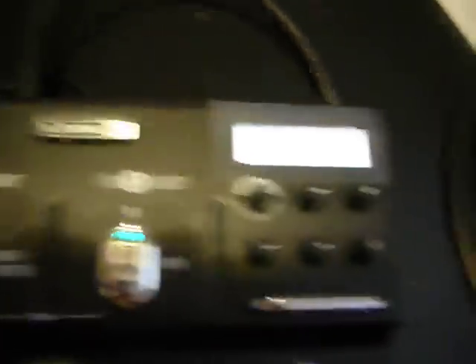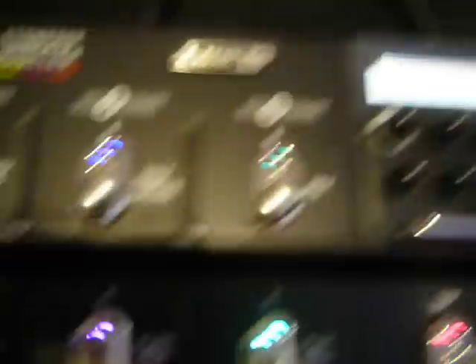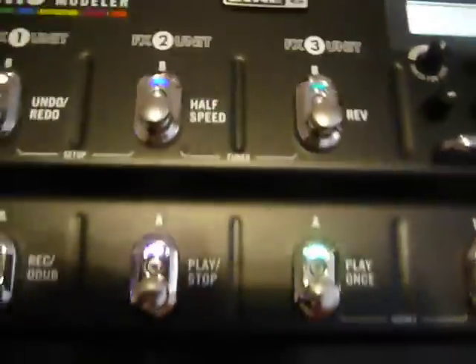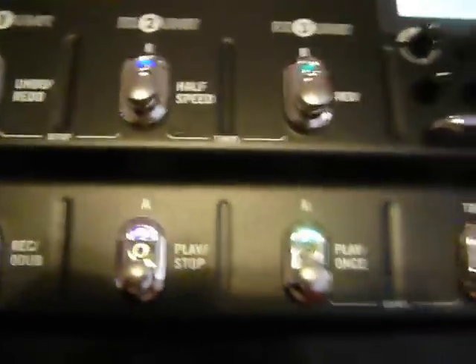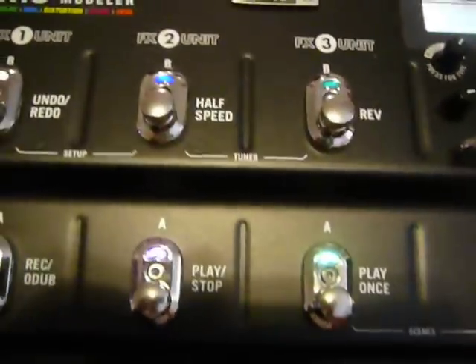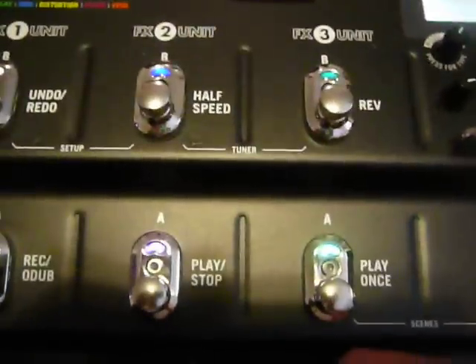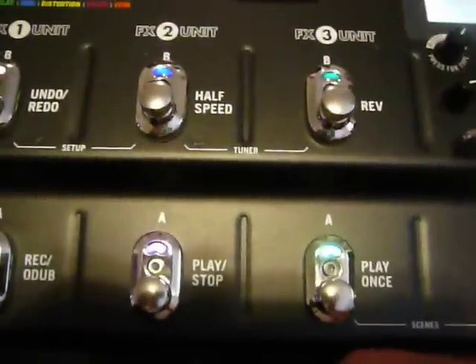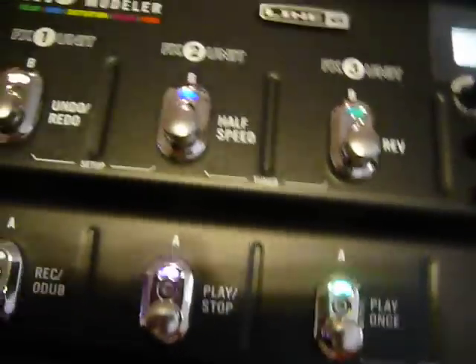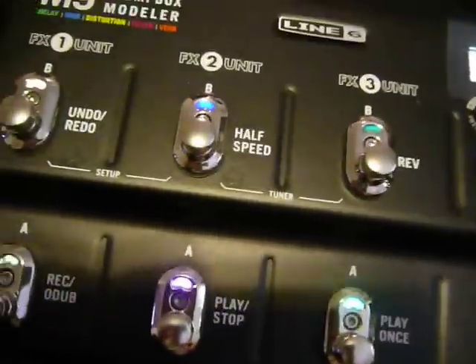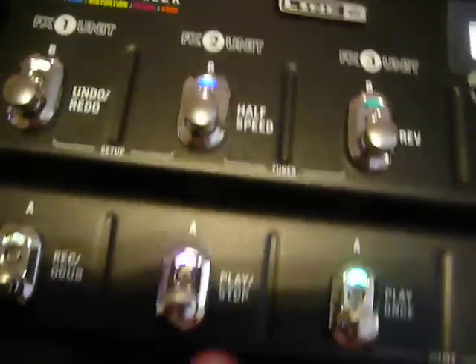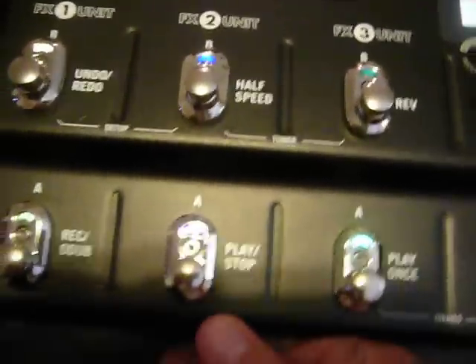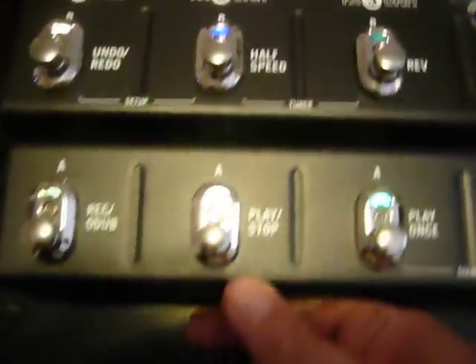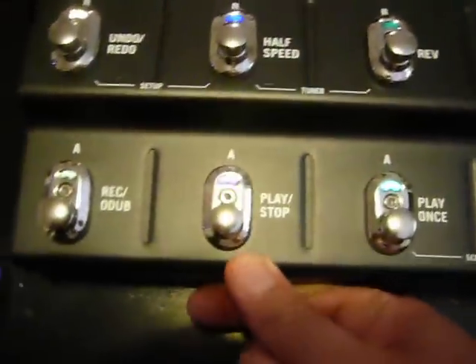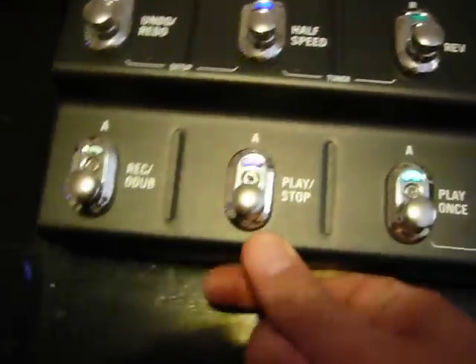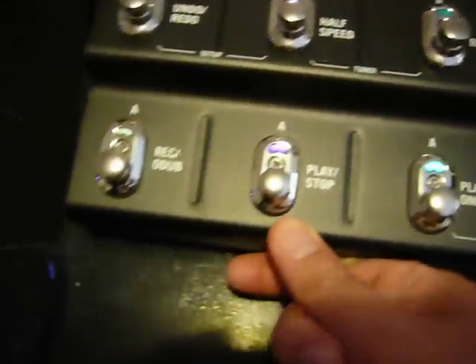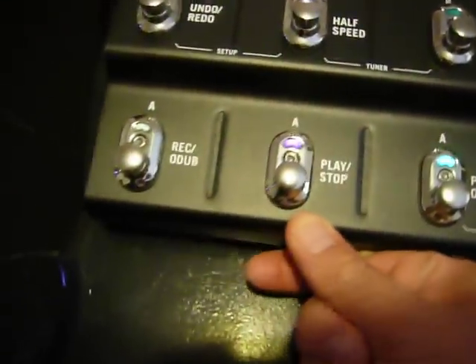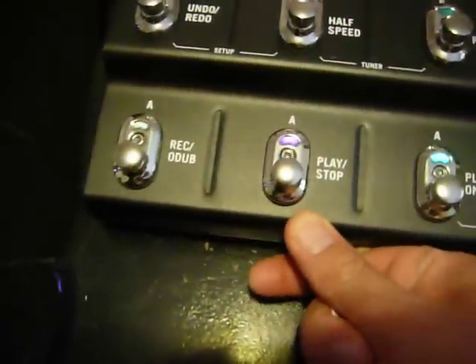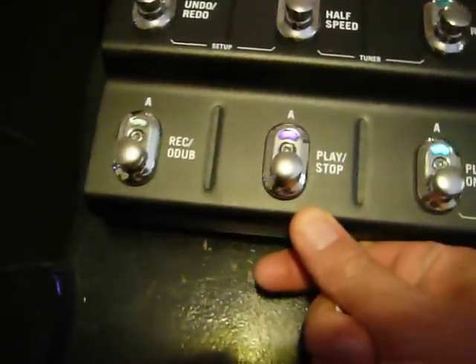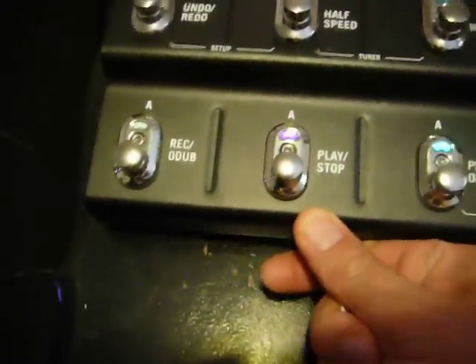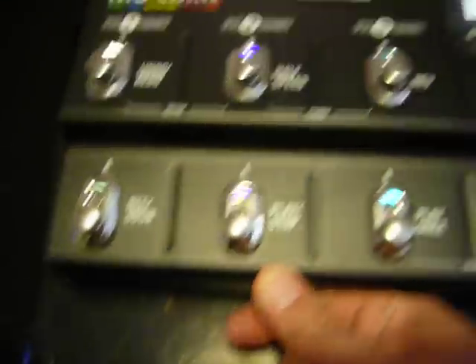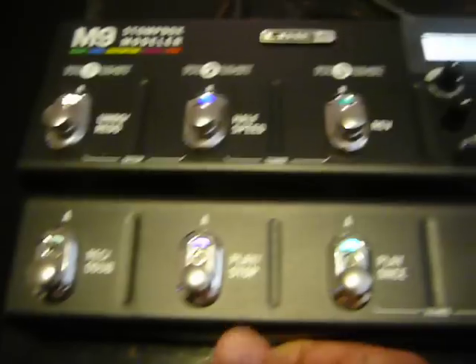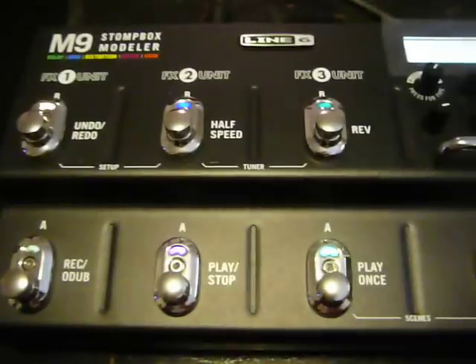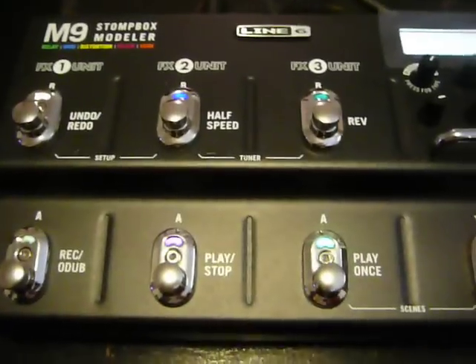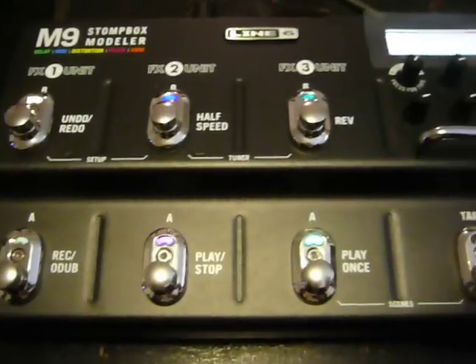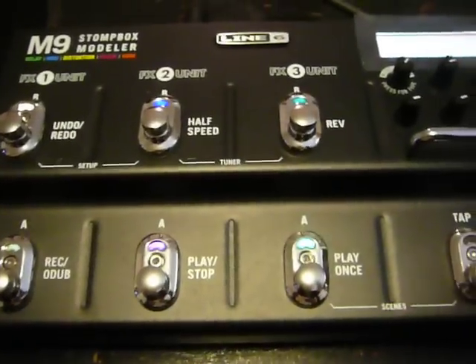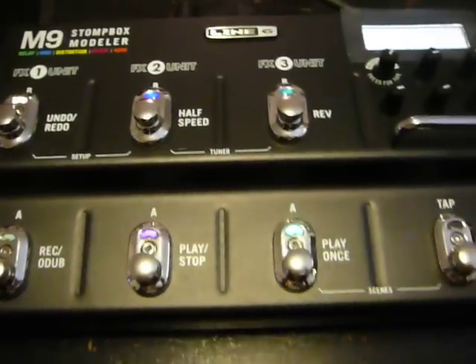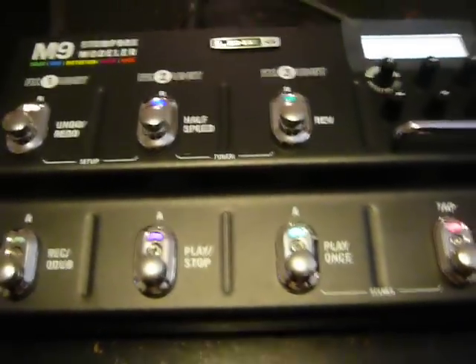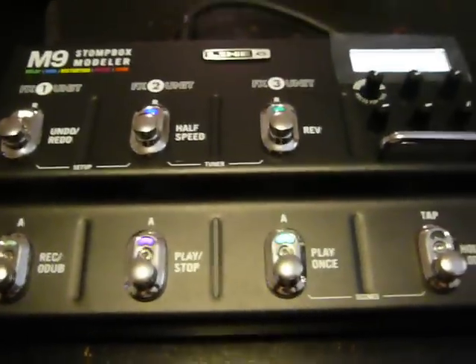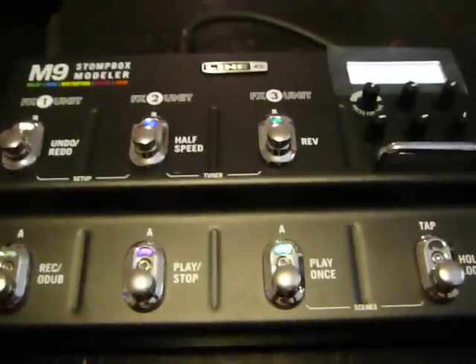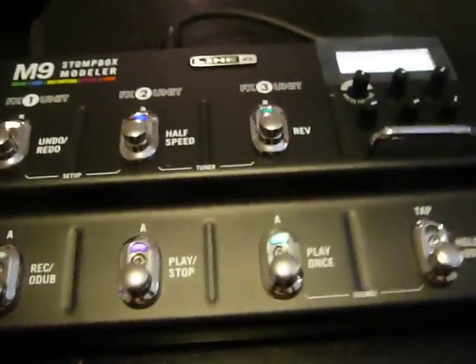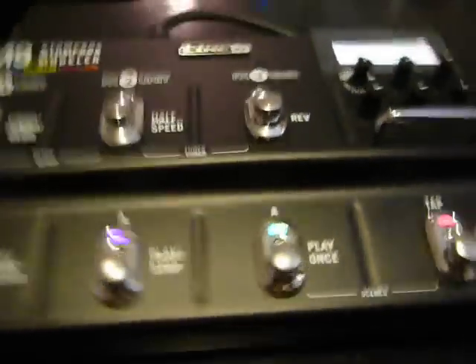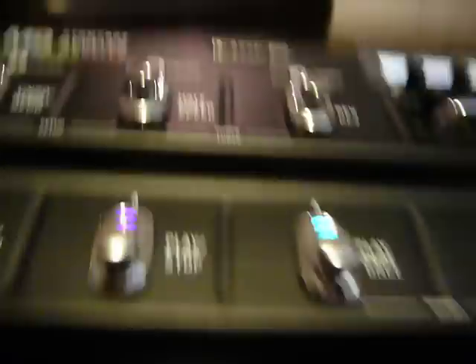I've got a slapback delay going, and I've got a pretty good country tone. Check this out.